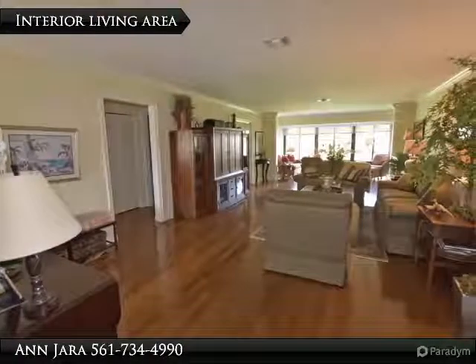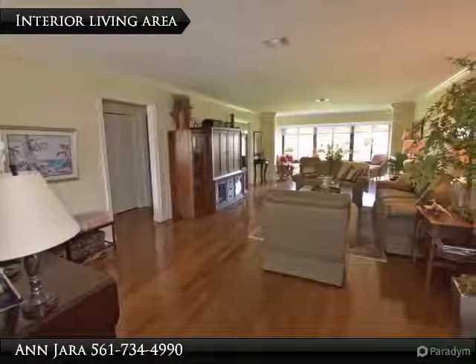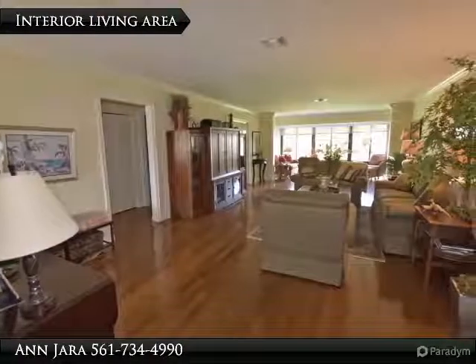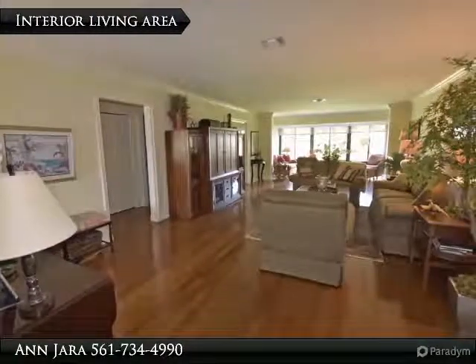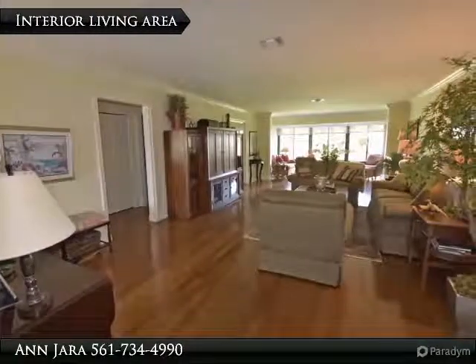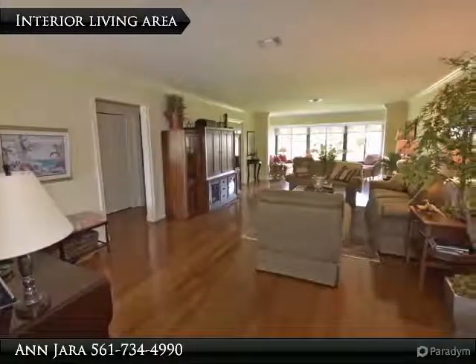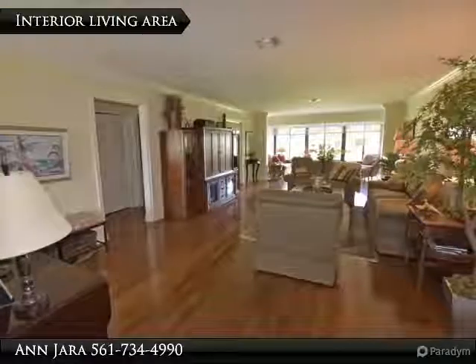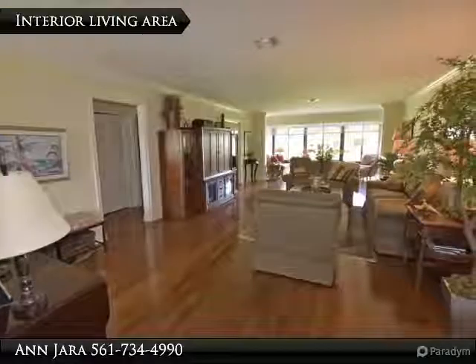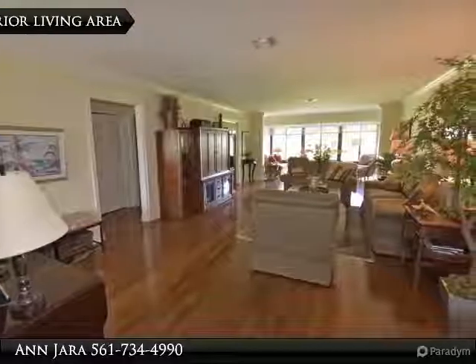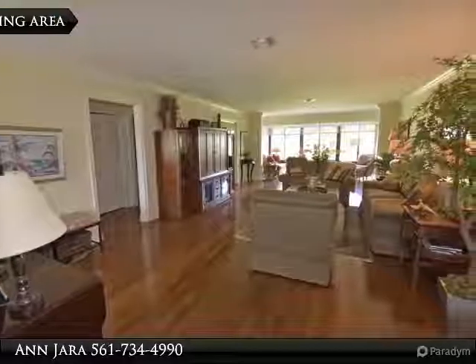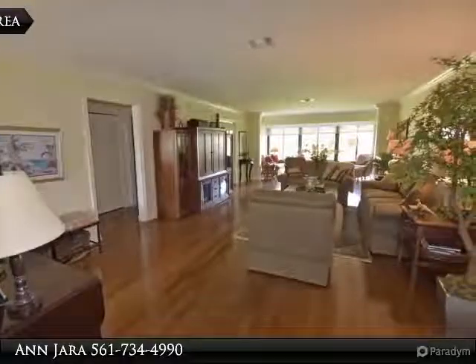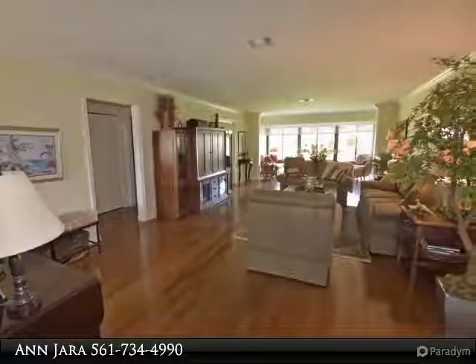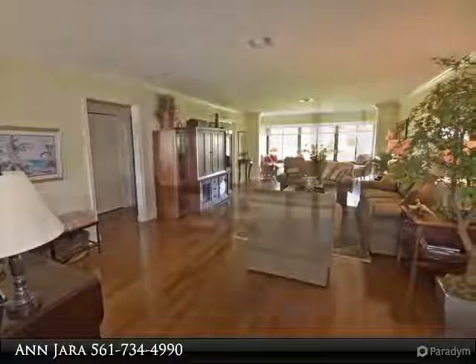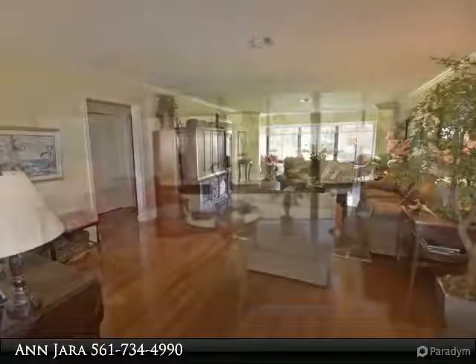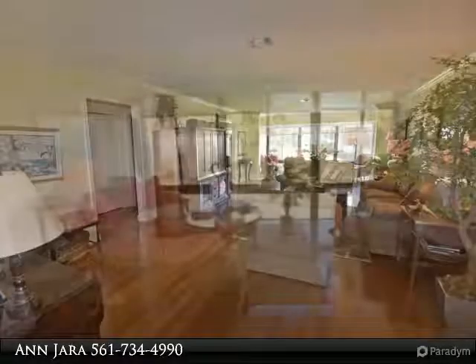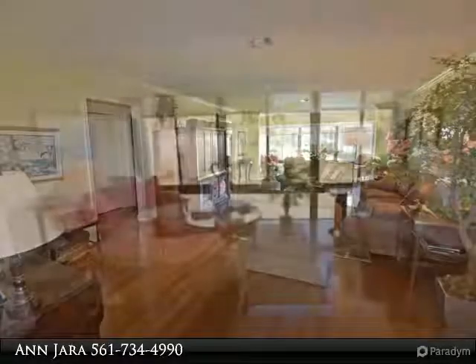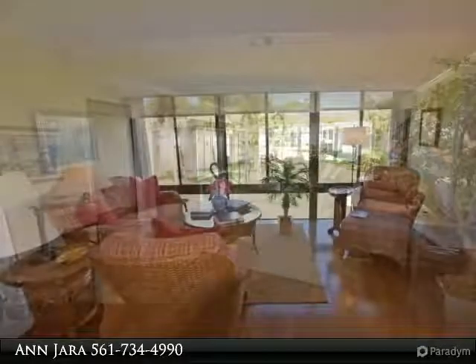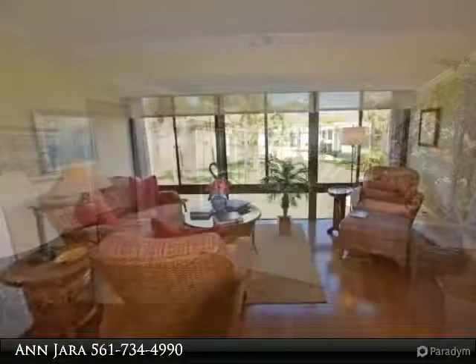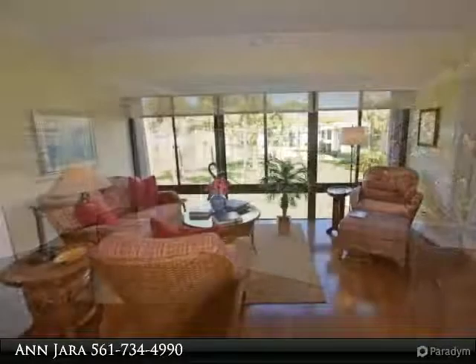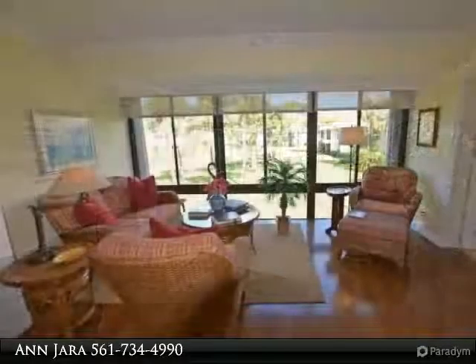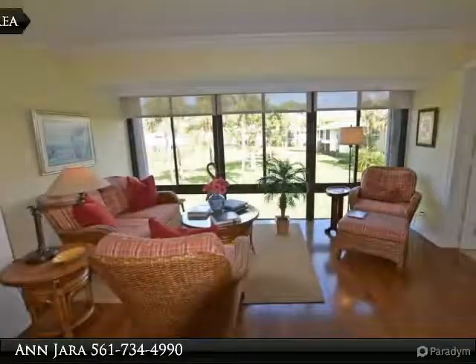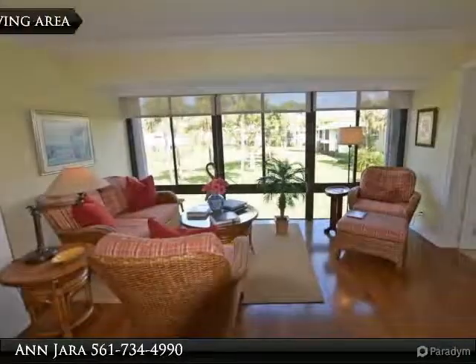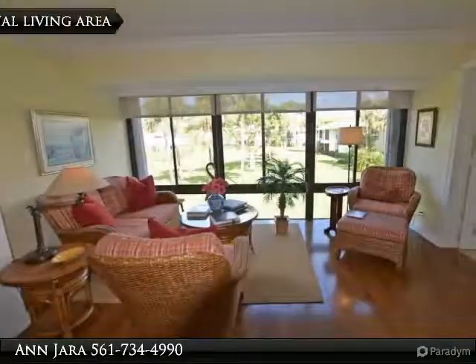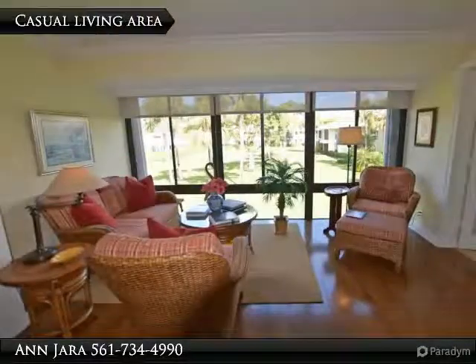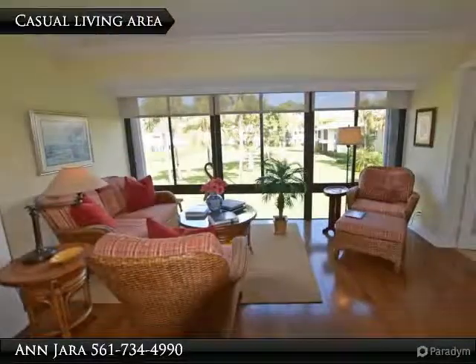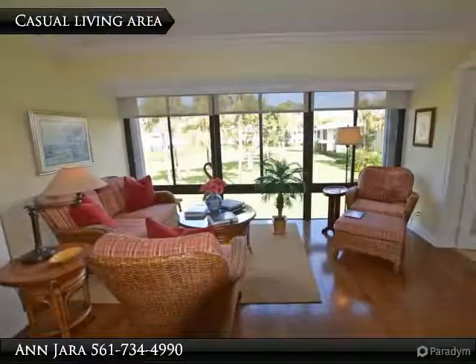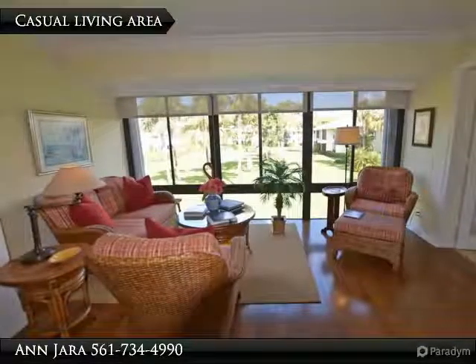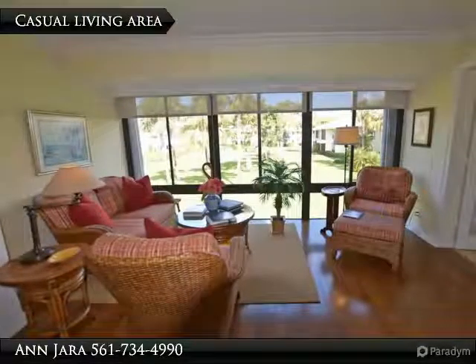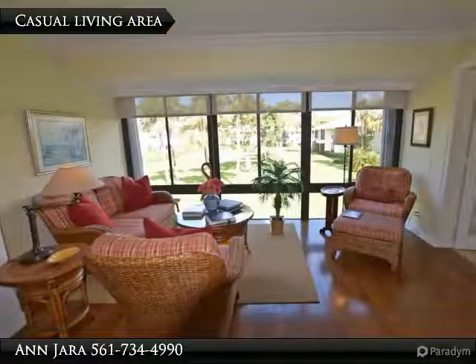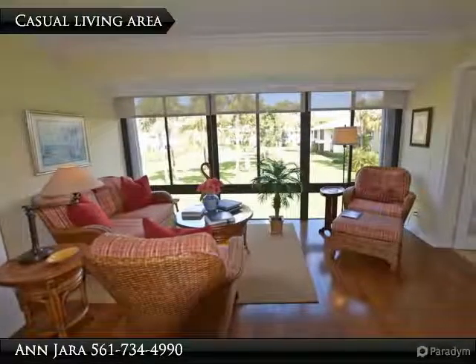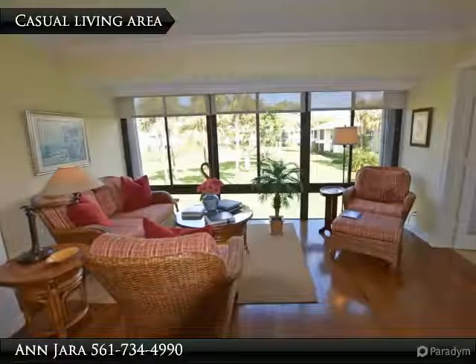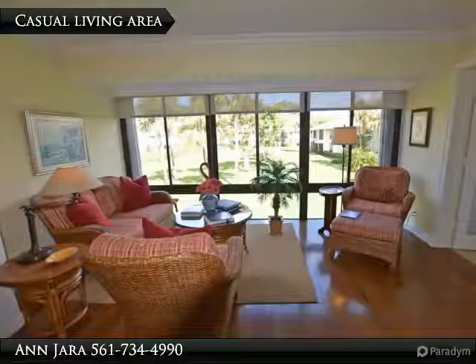Master bedroom with large dressing area, dual sink vanity and step-in shower with frameless glass enclosure.